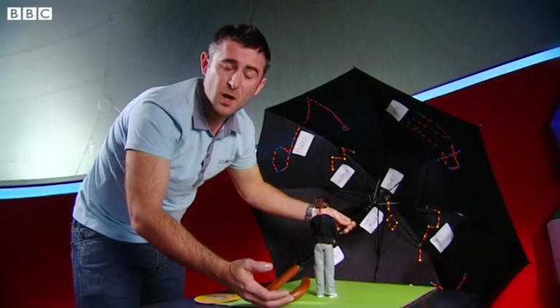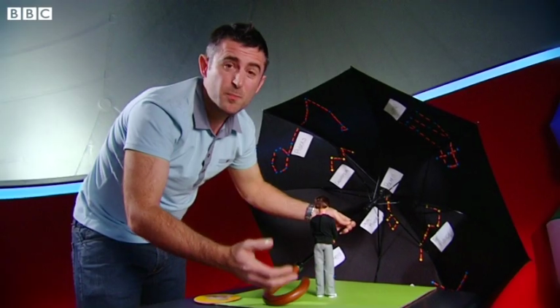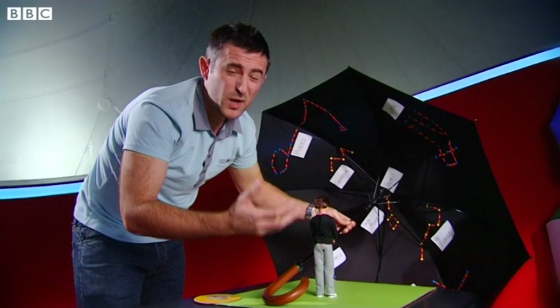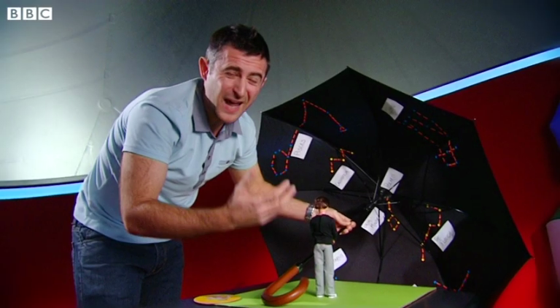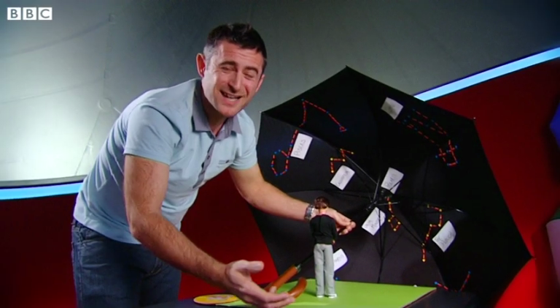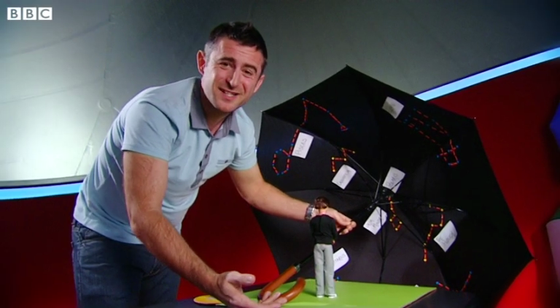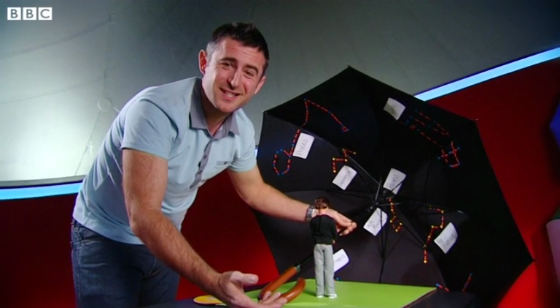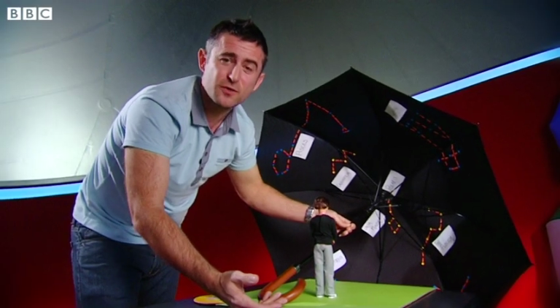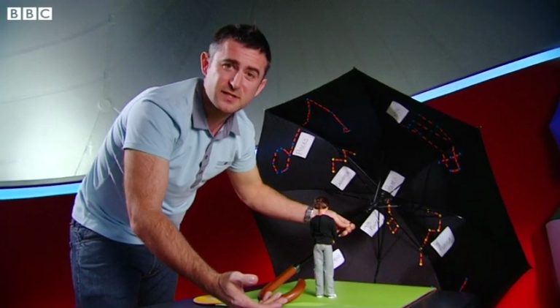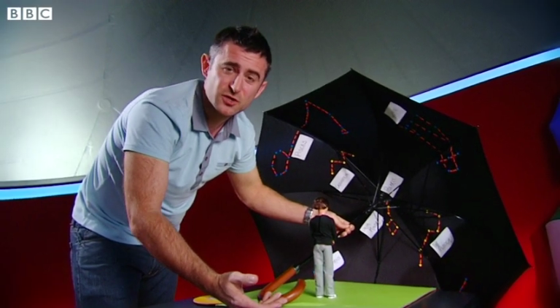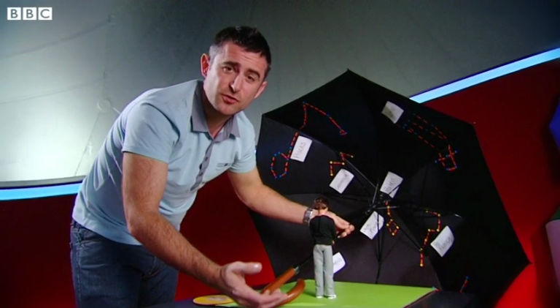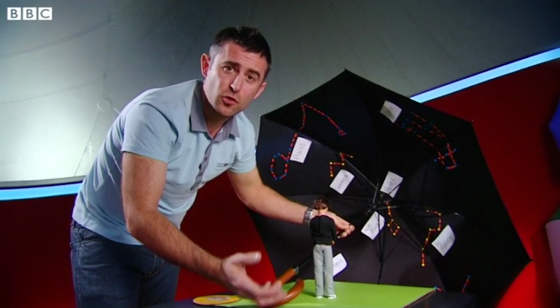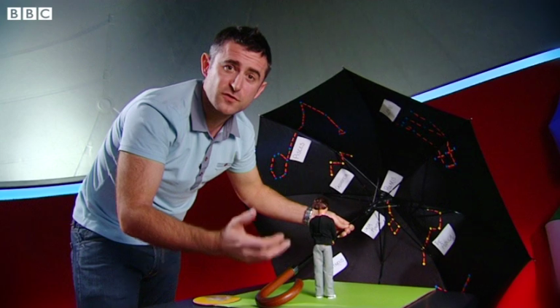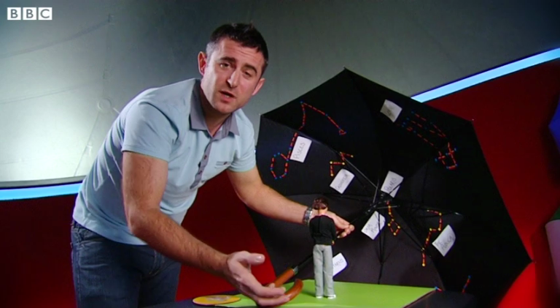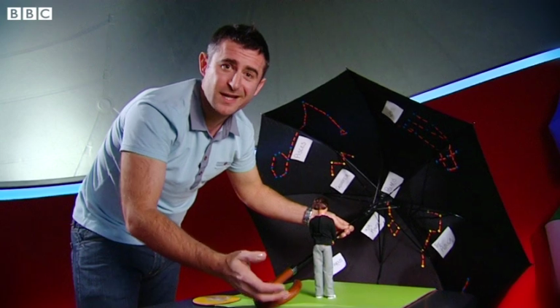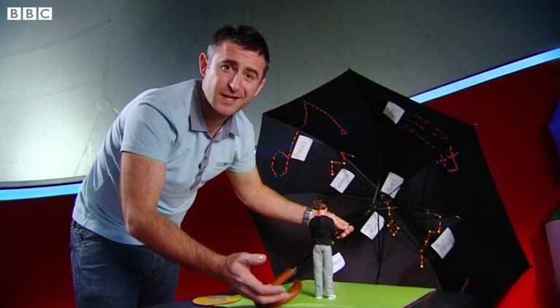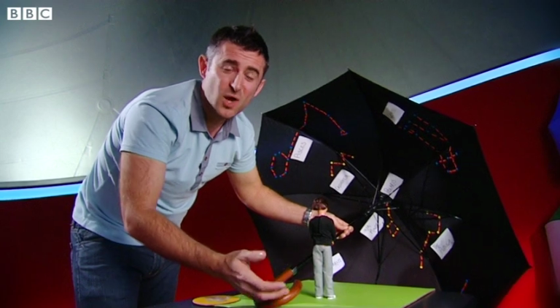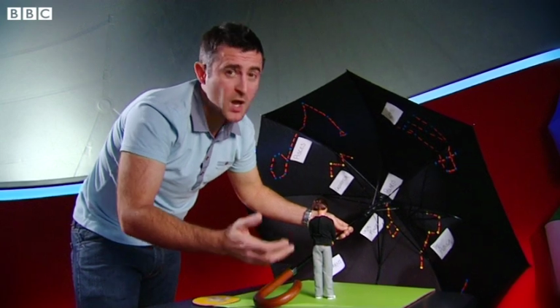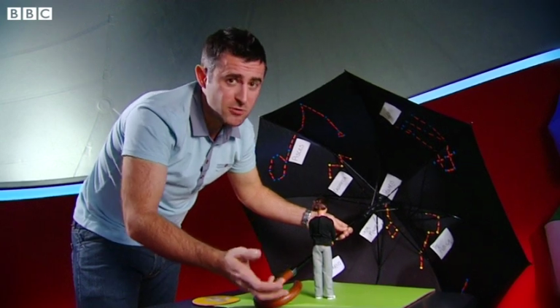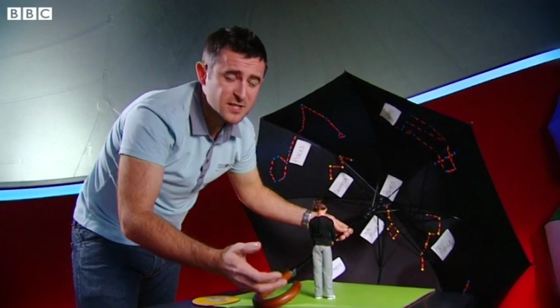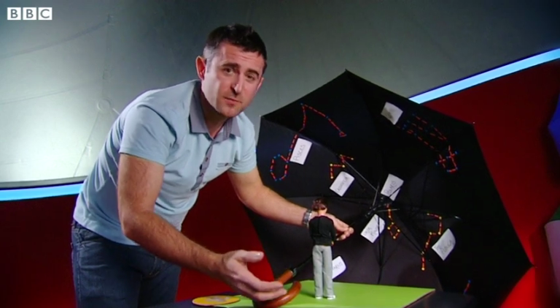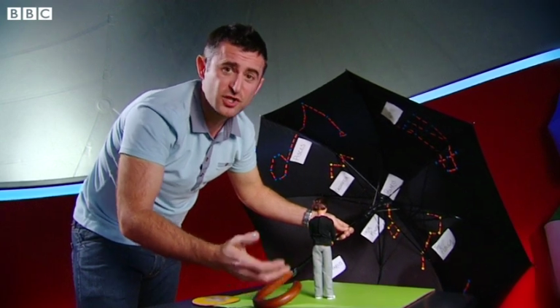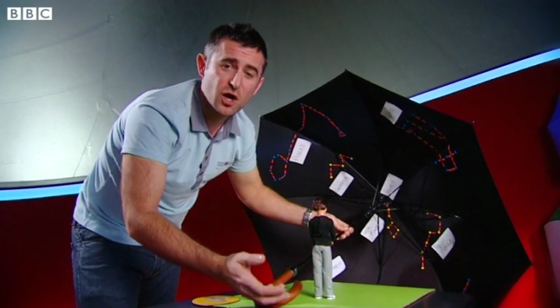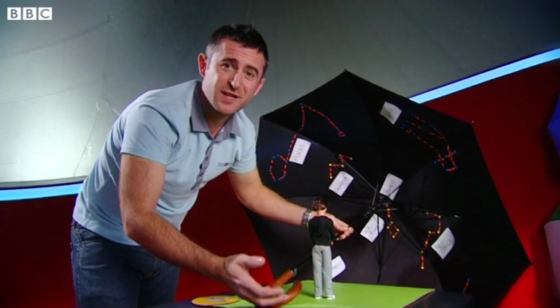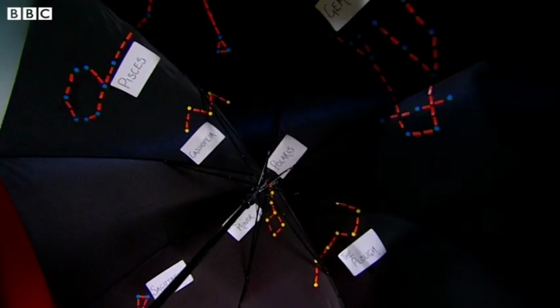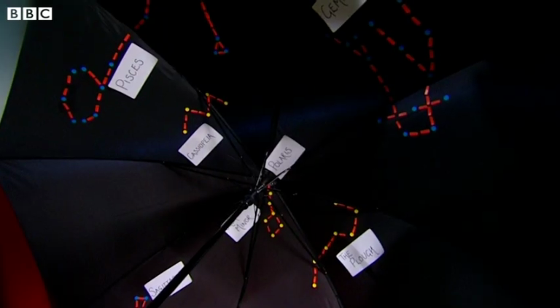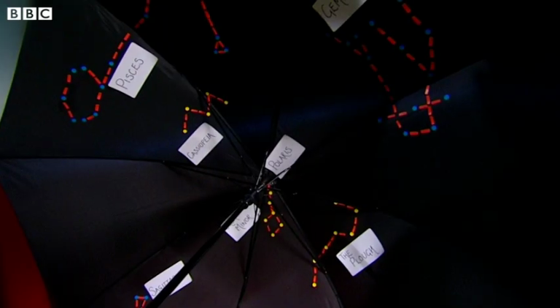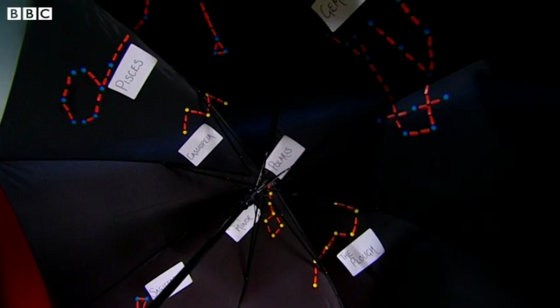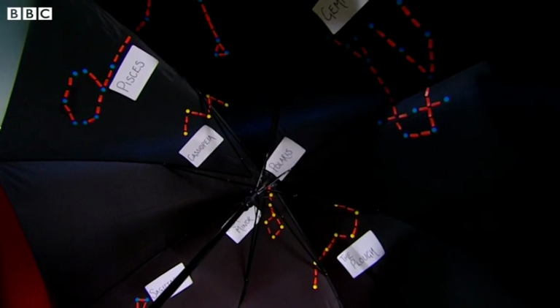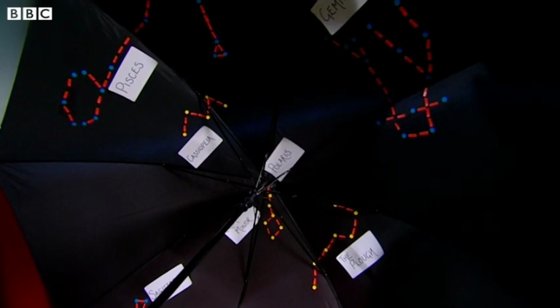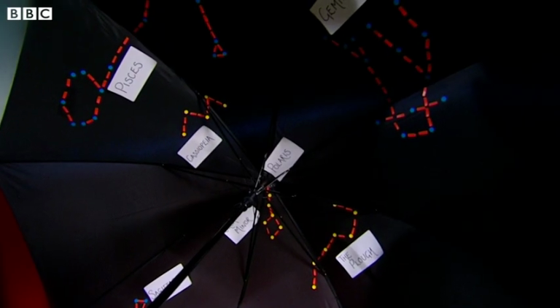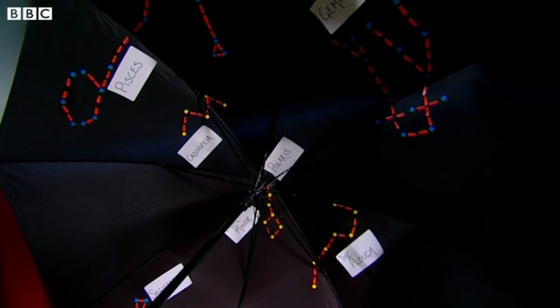But we don't actually see all these stars during the course of one day — we only see them at night, when it's dark enough for the stars to stand out.